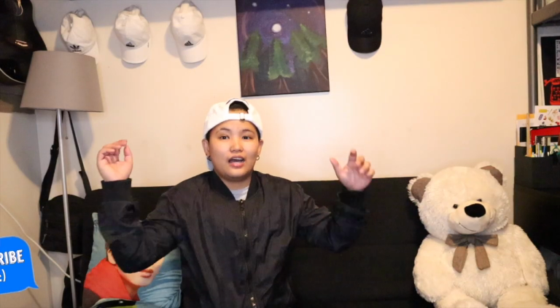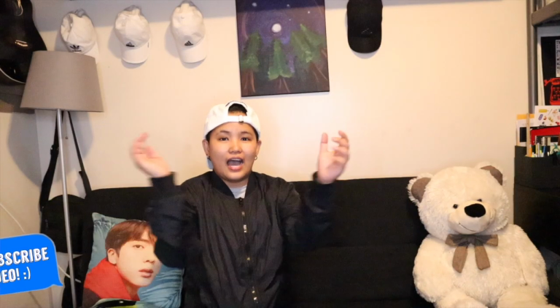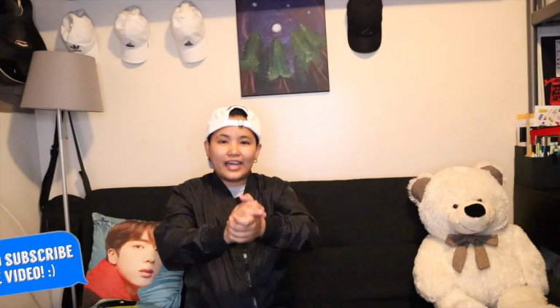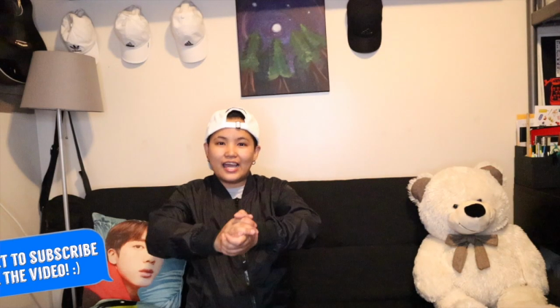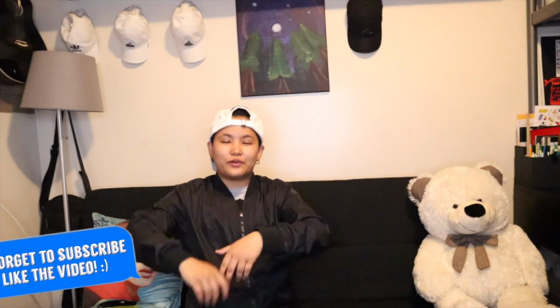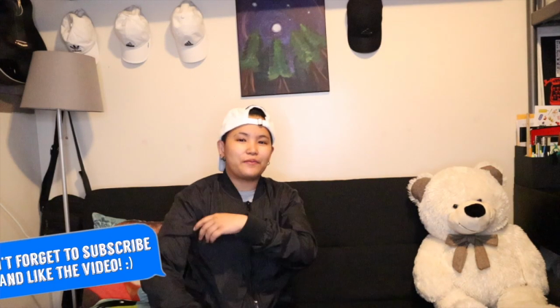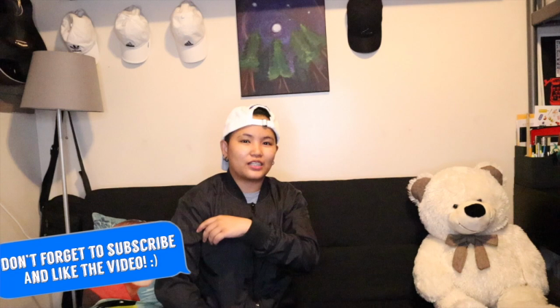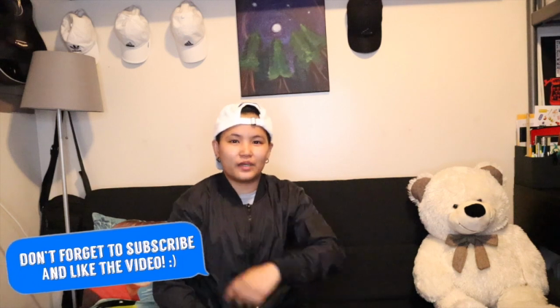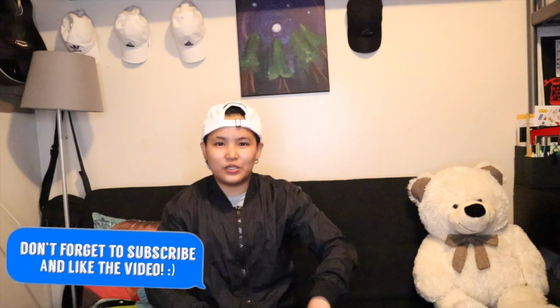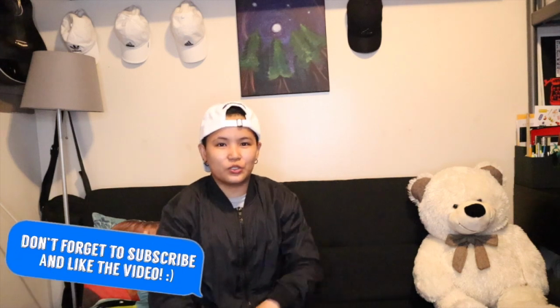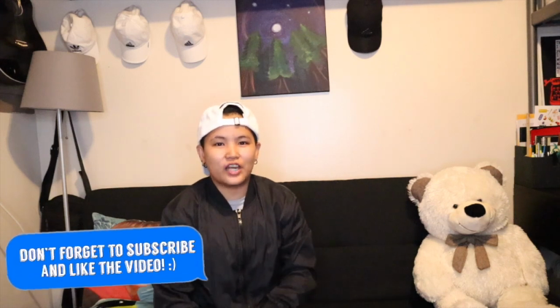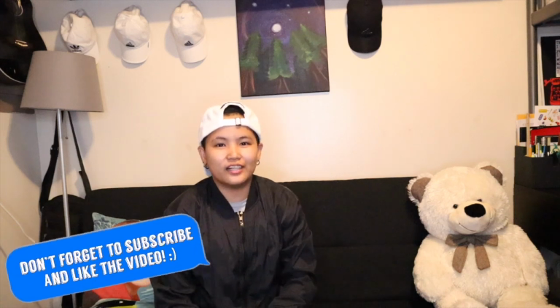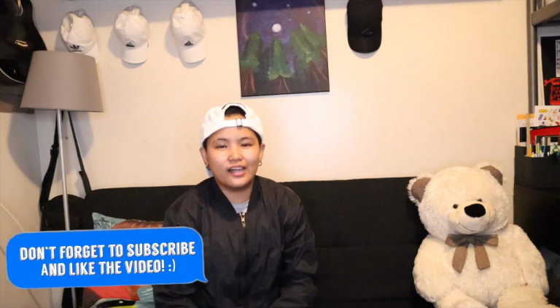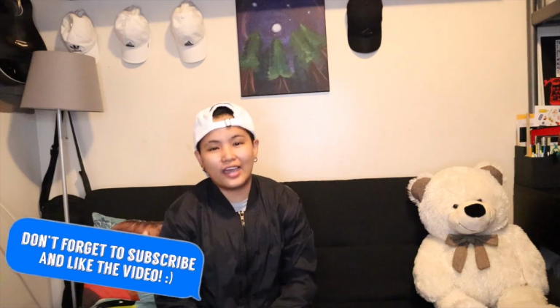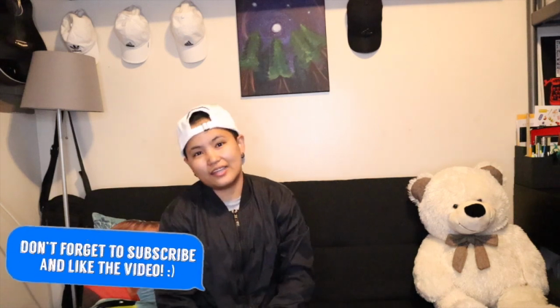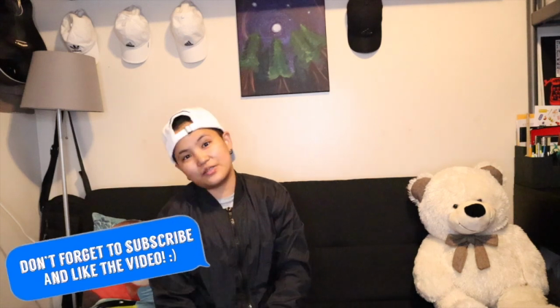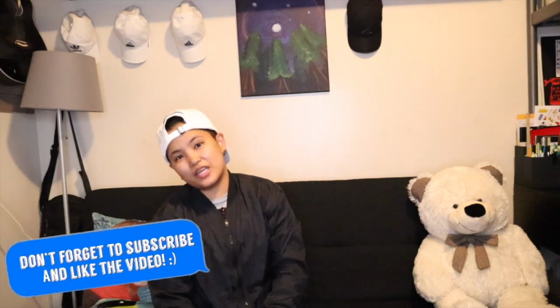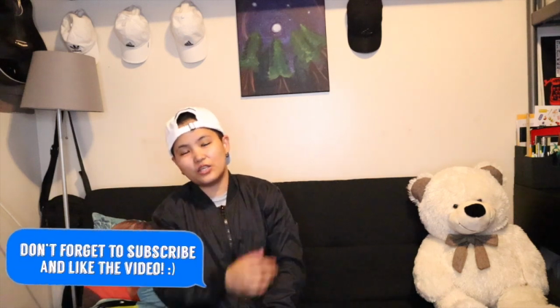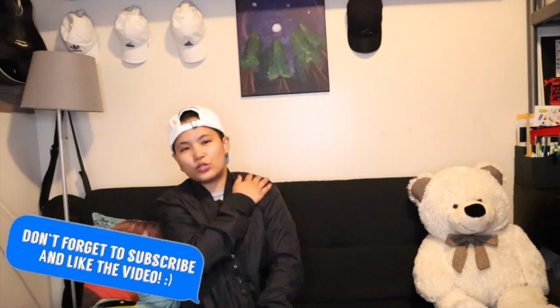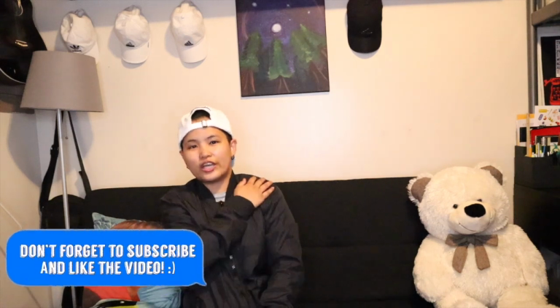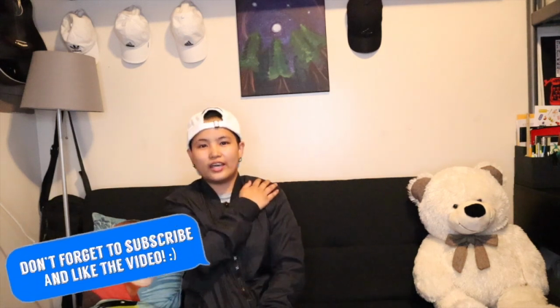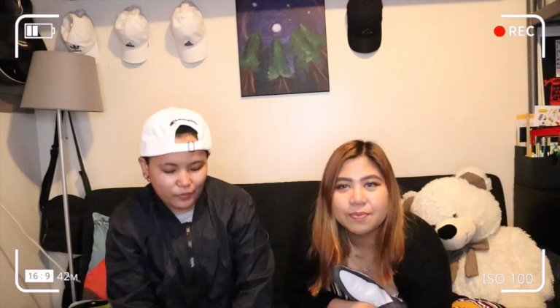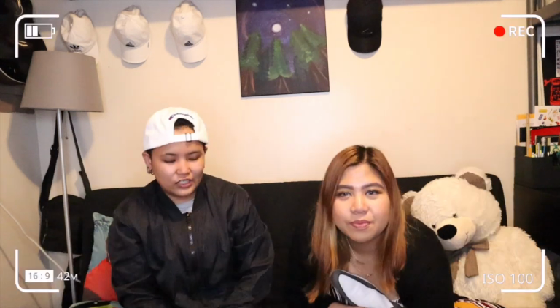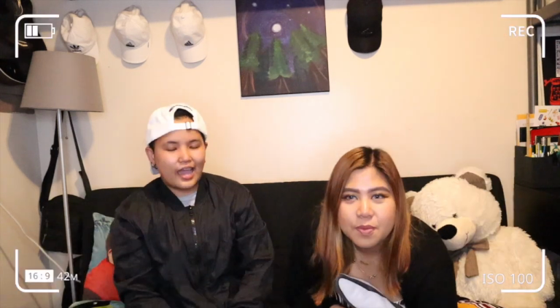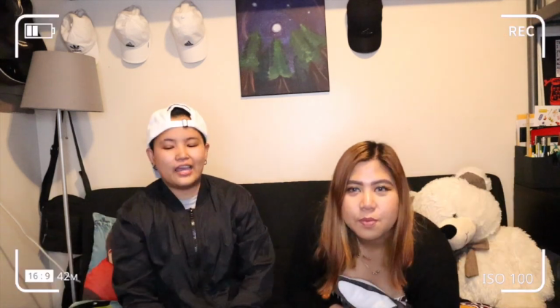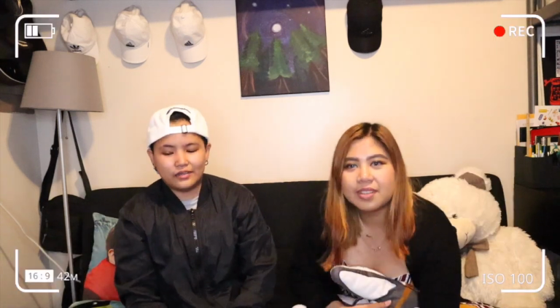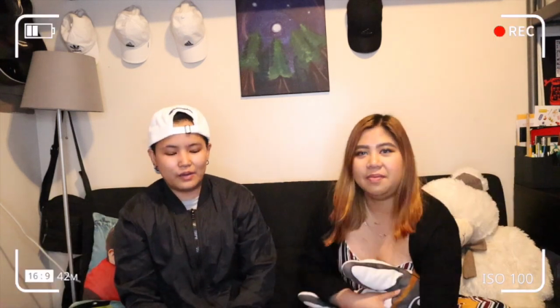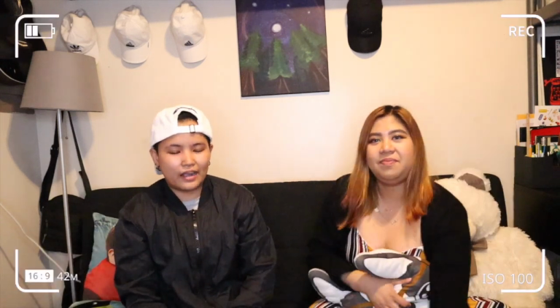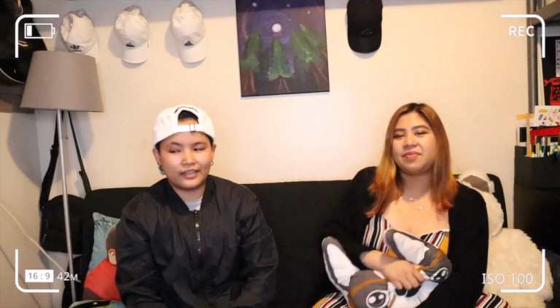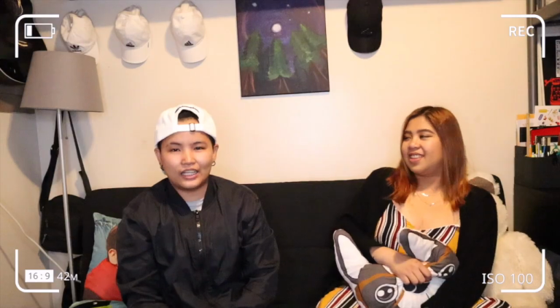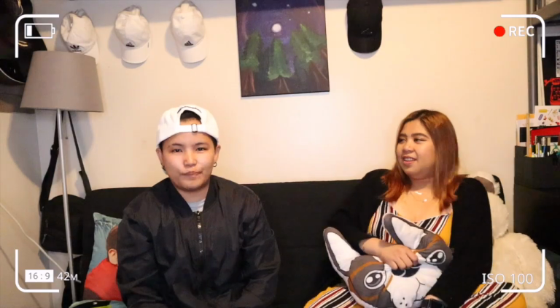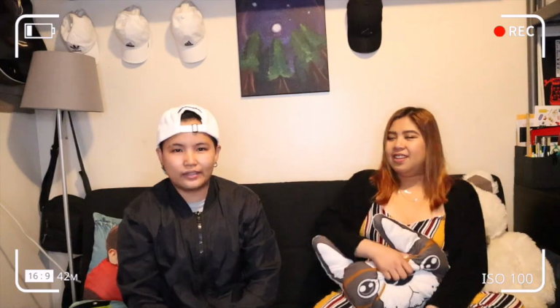Hi guys, welcome back to my YouTube channel. It's me, Yushin. For today, let's go back and grade the bag.